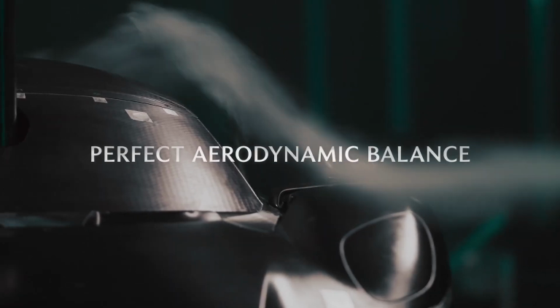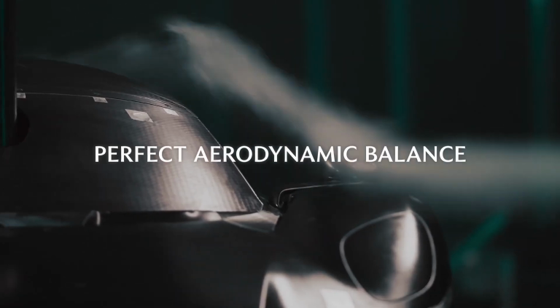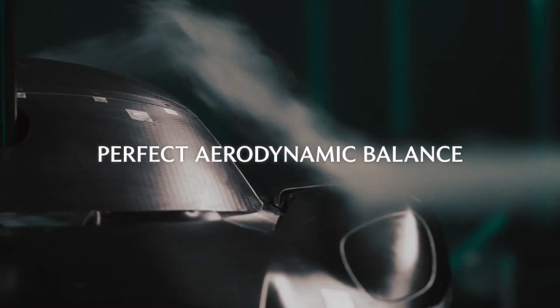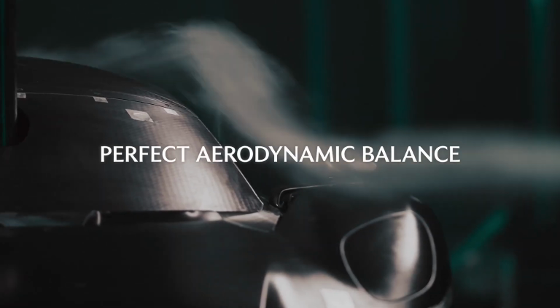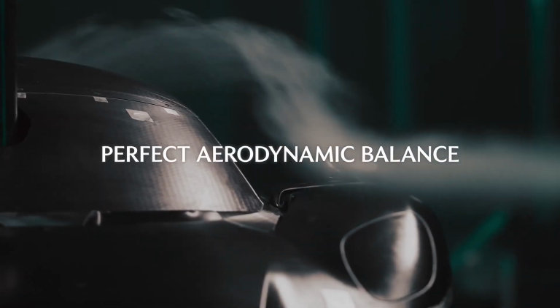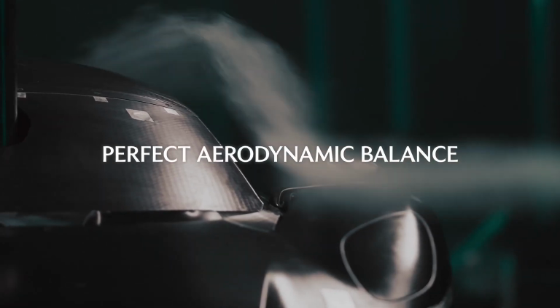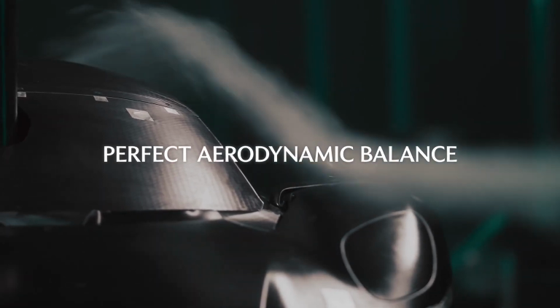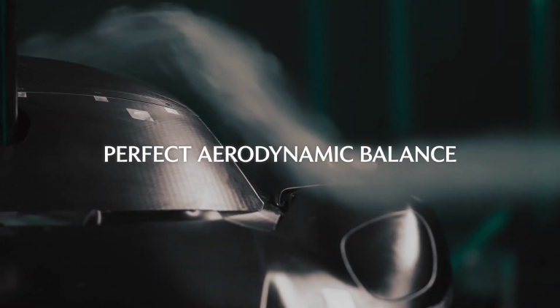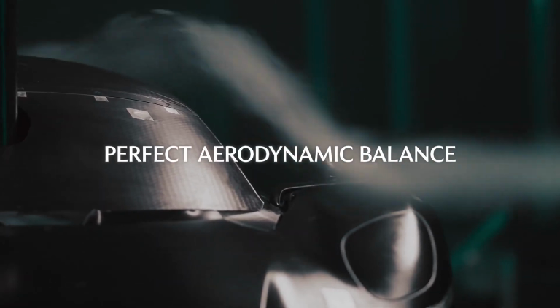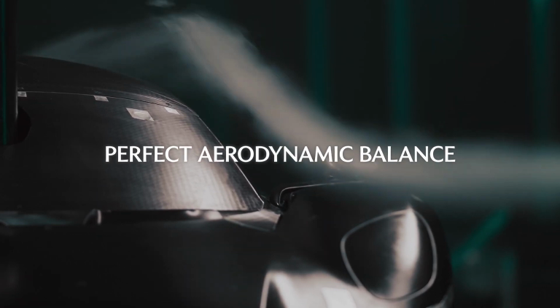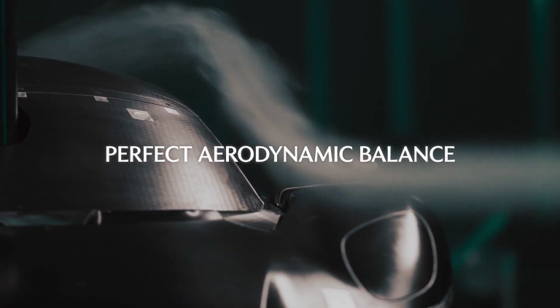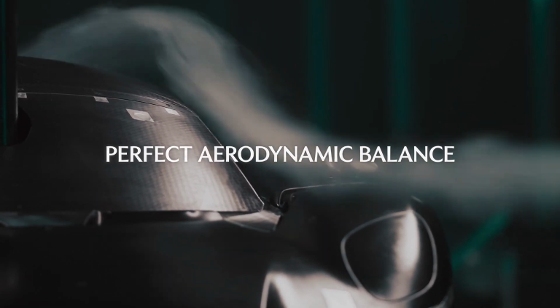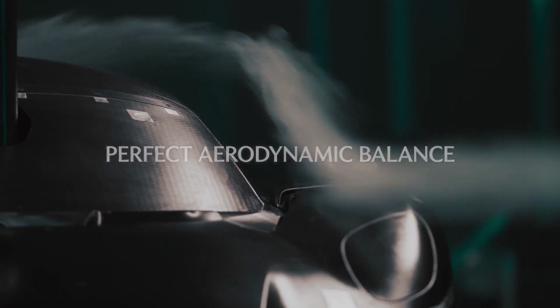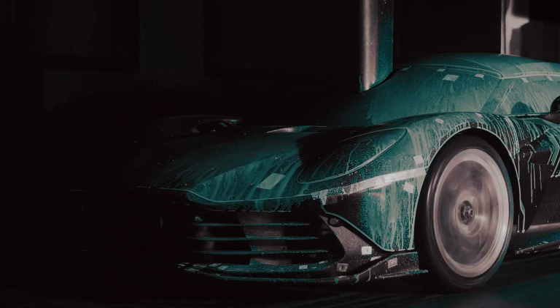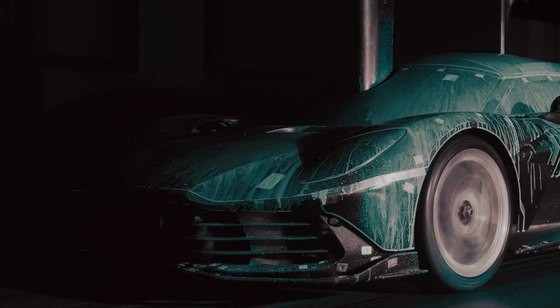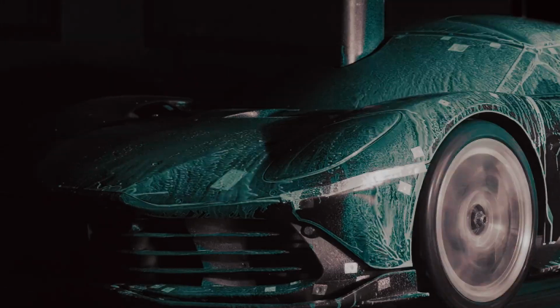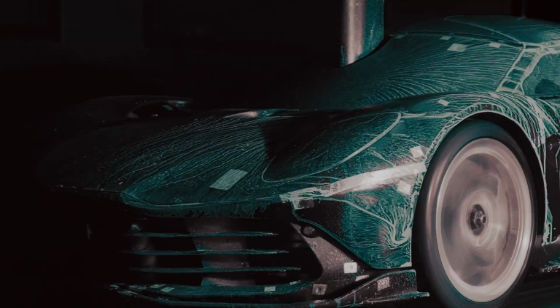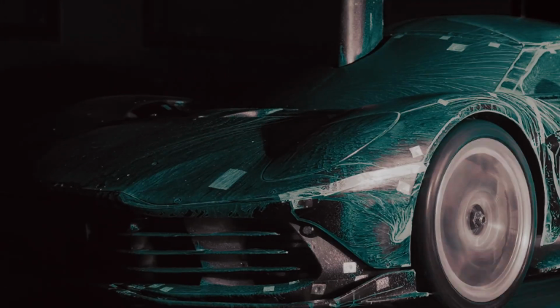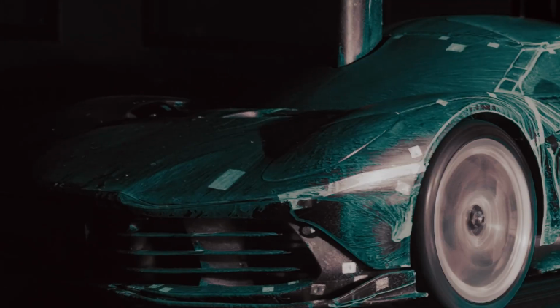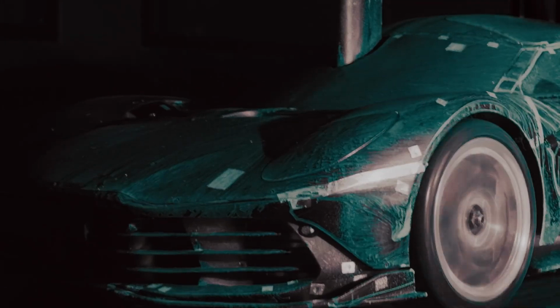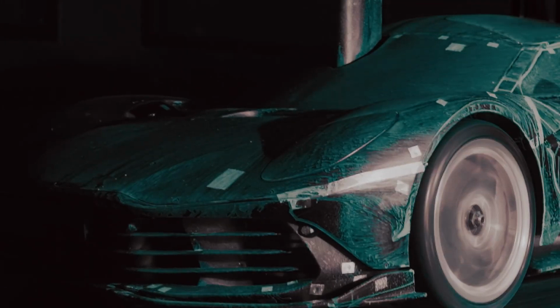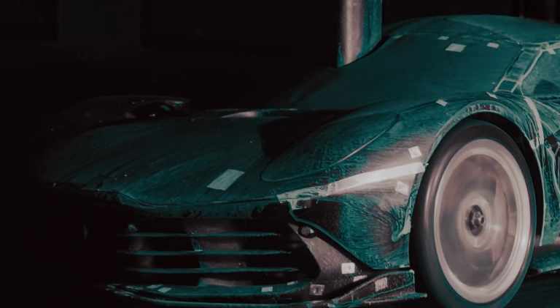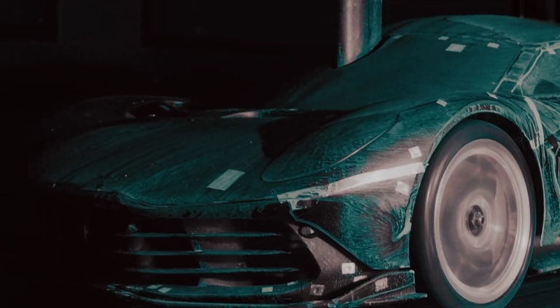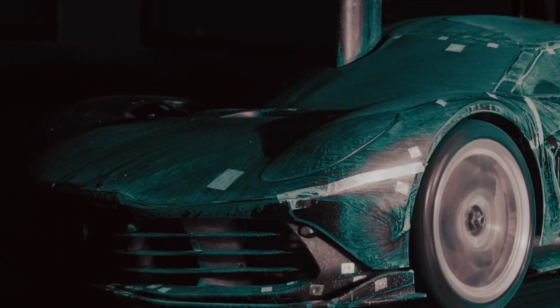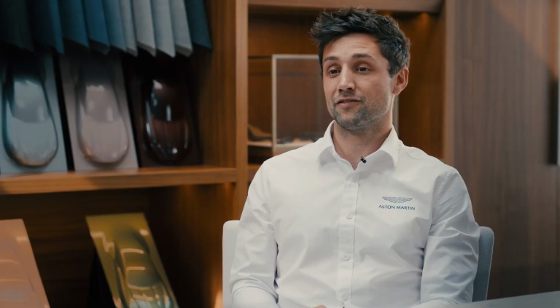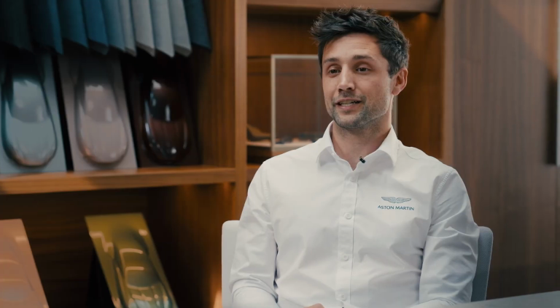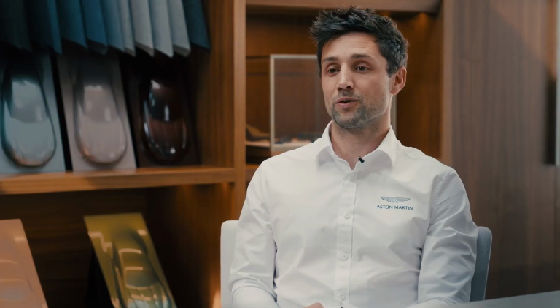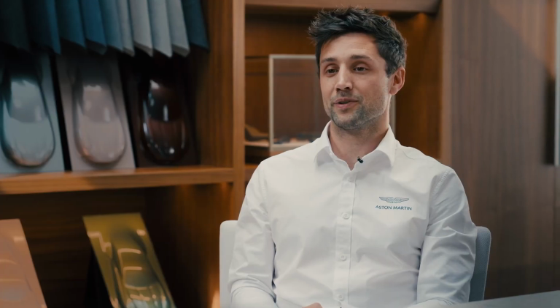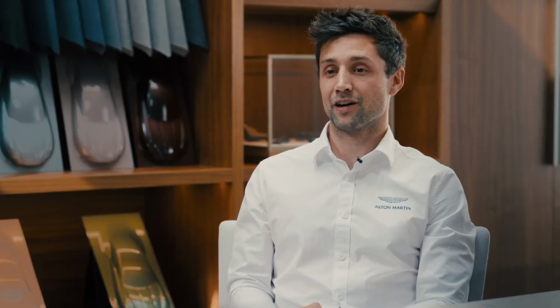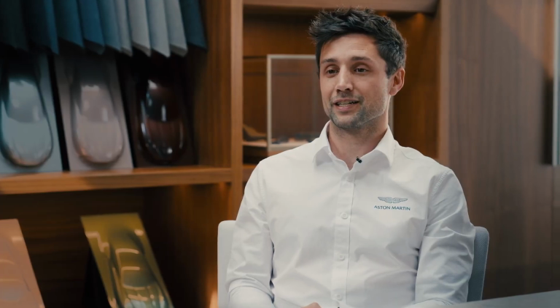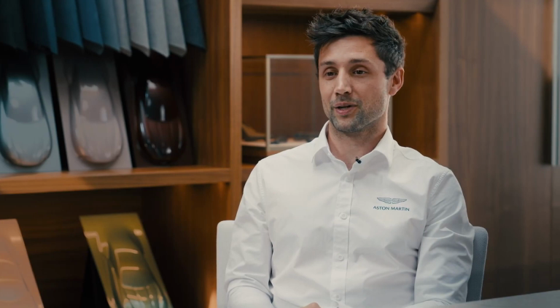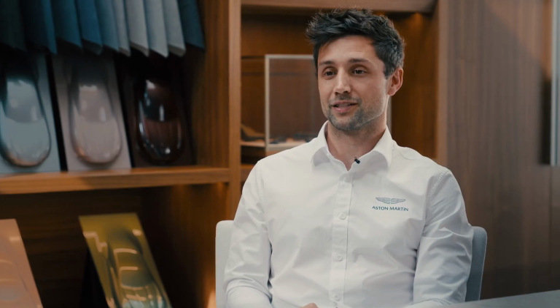Active Aero is crucial for the aerodynamic balance. Getting this right makes the car feel stable and planted, delivering the ultimate driving experience.